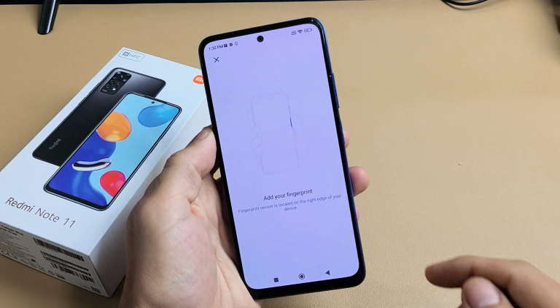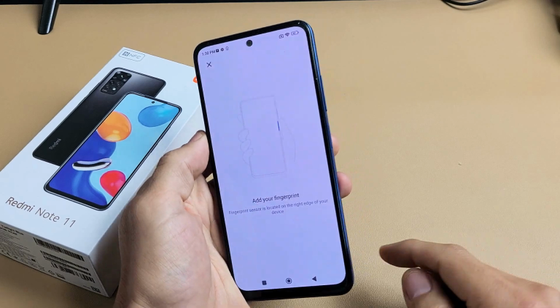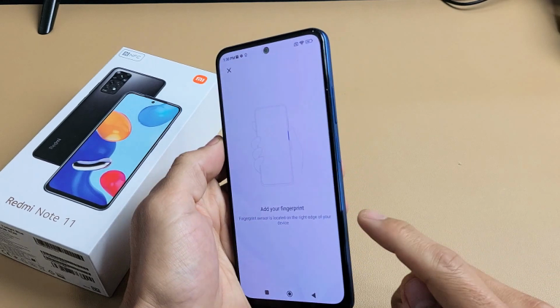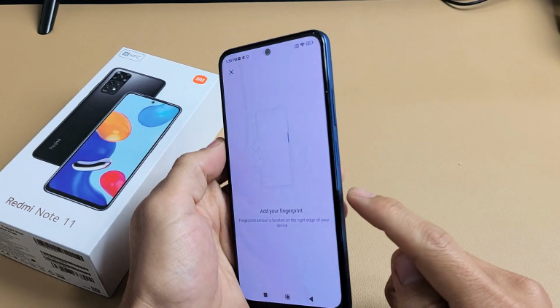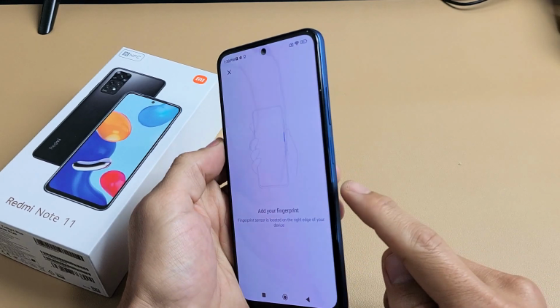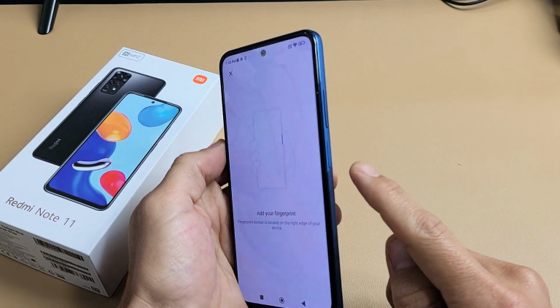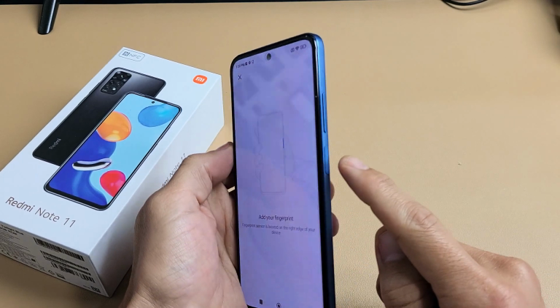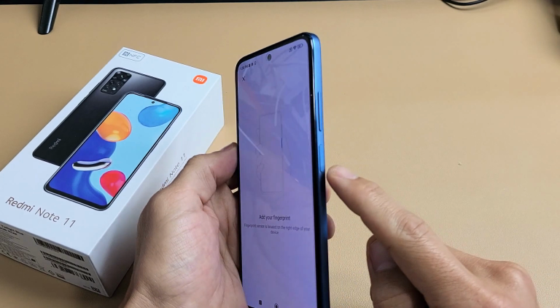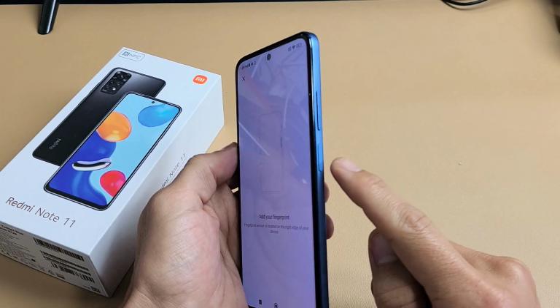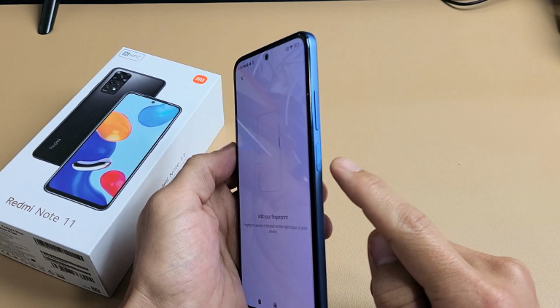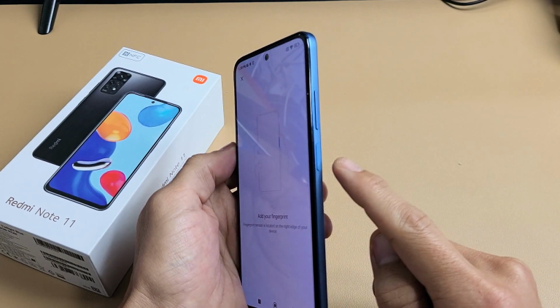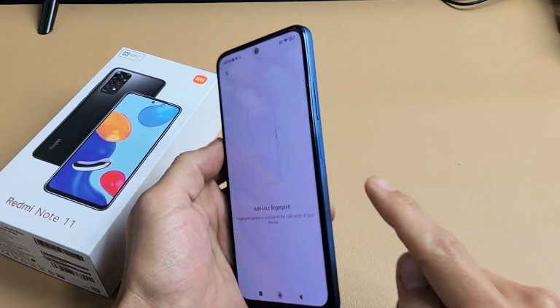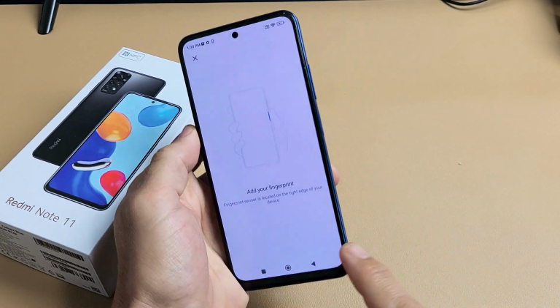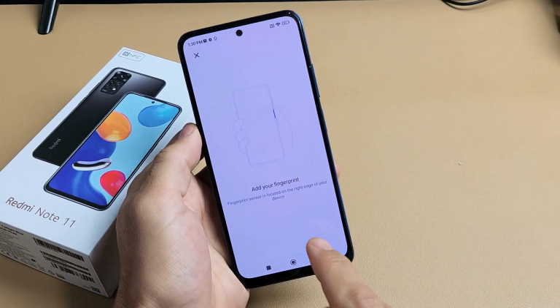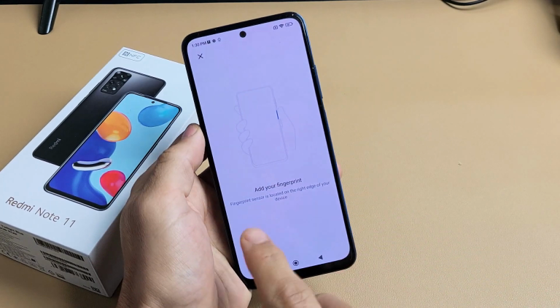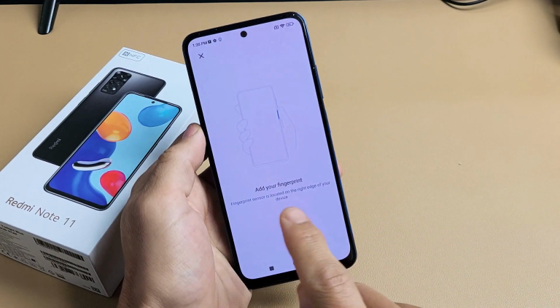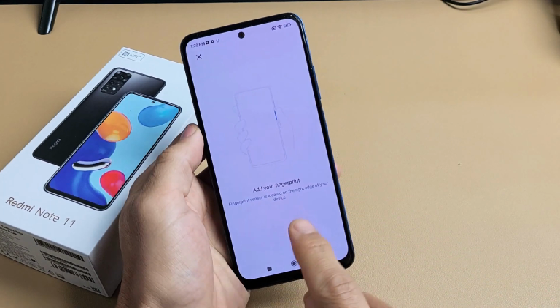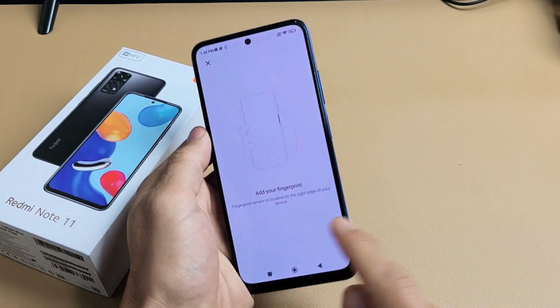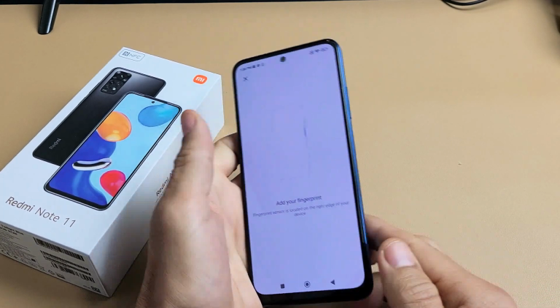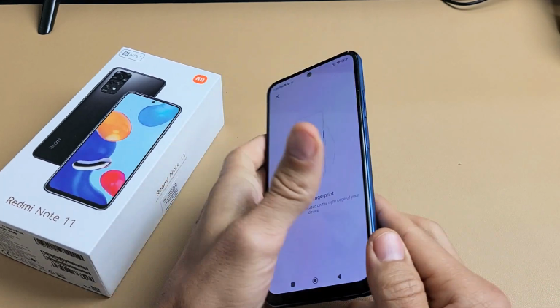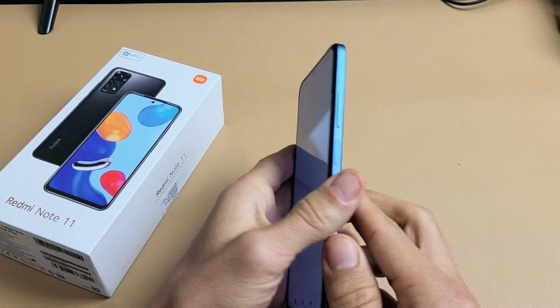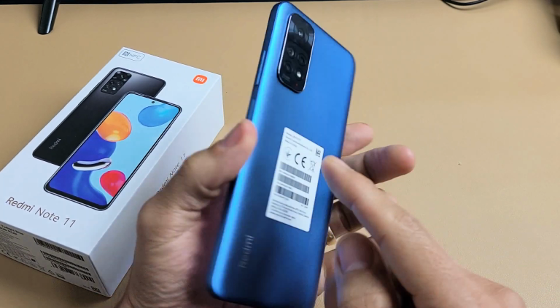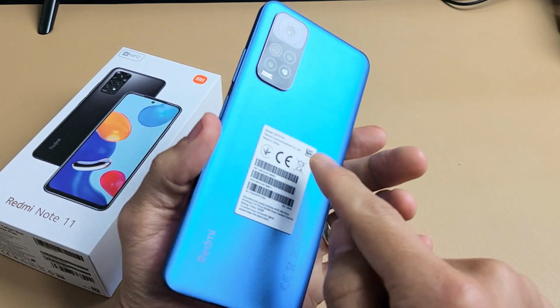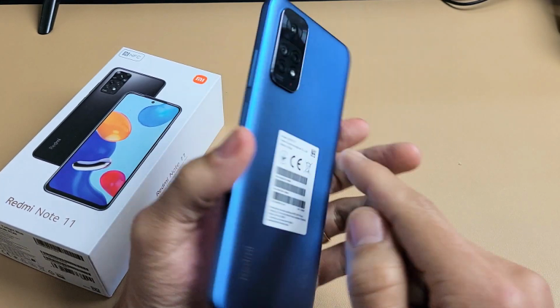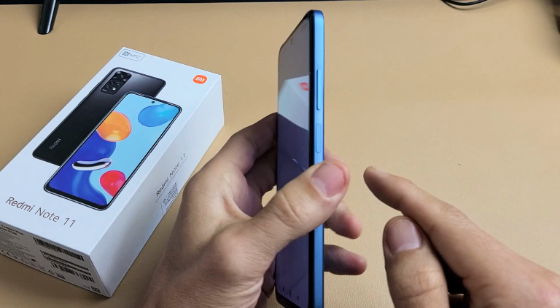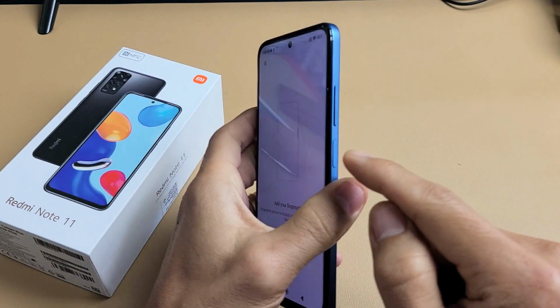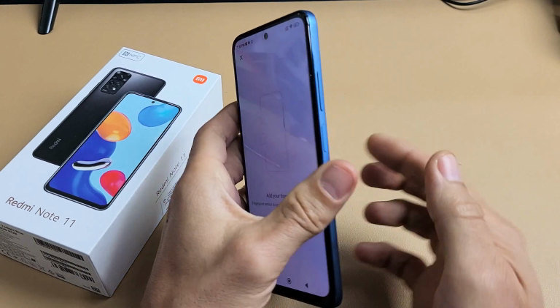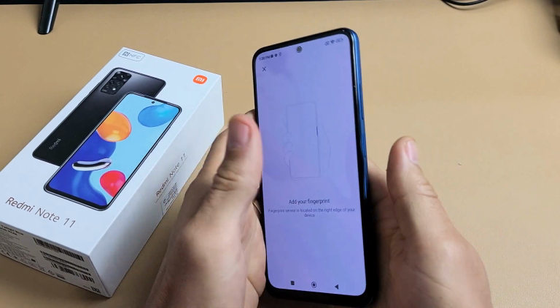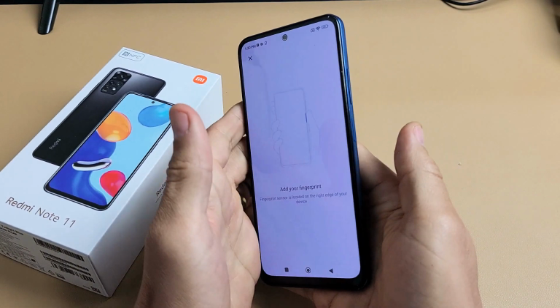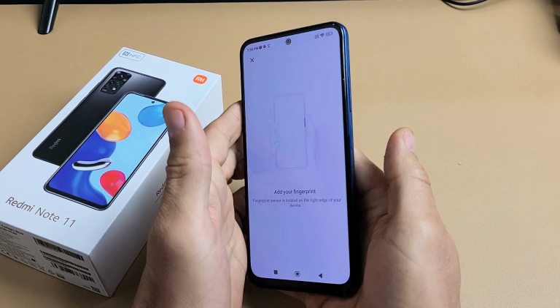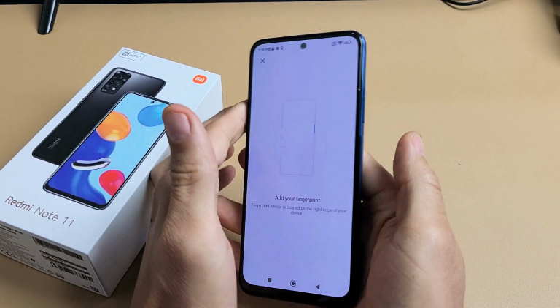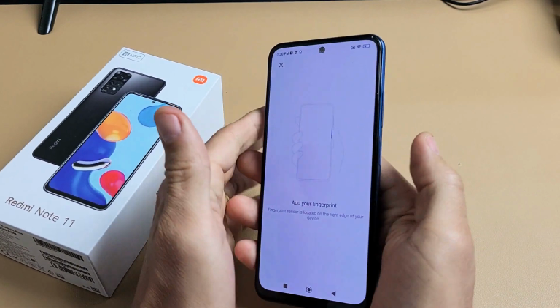Now, the fingerprint sensor is the power button. It's not on the front of the screen, it's not on the back of the phone — it's the power button.